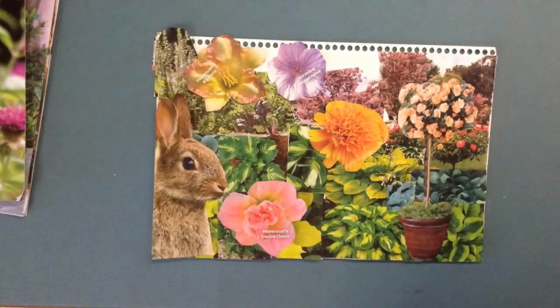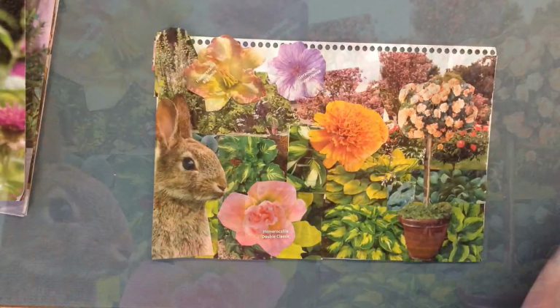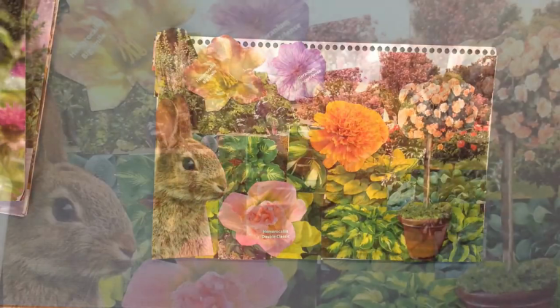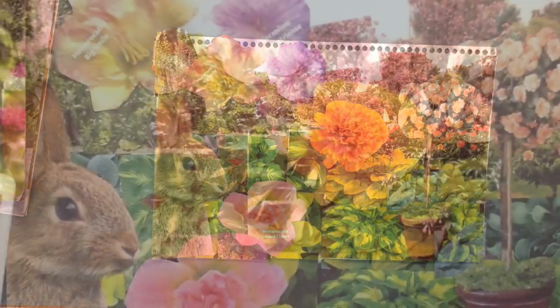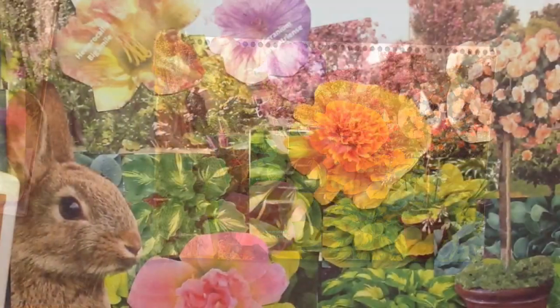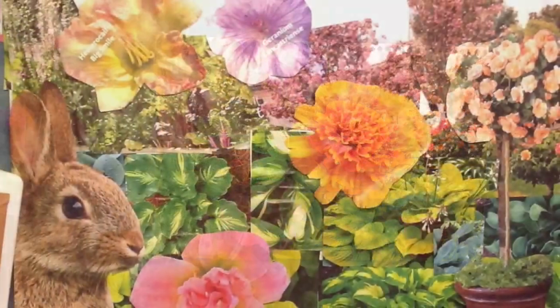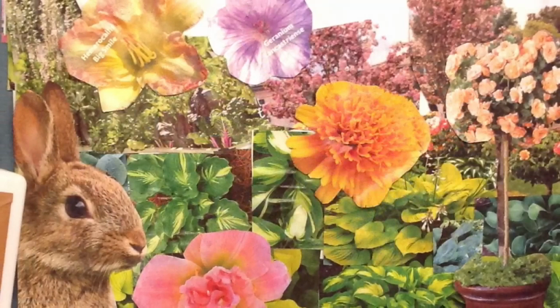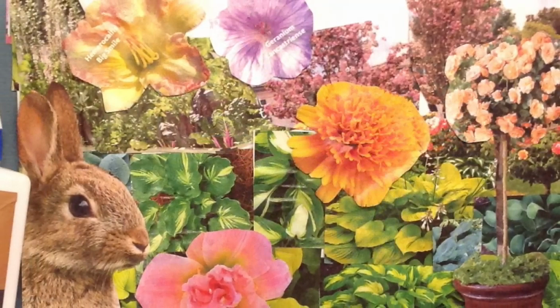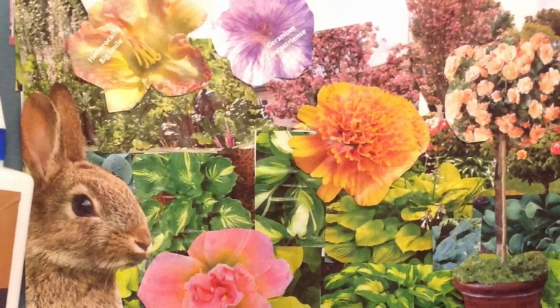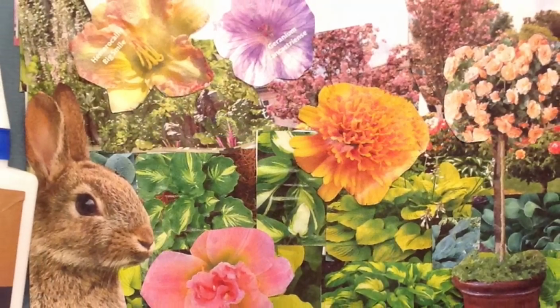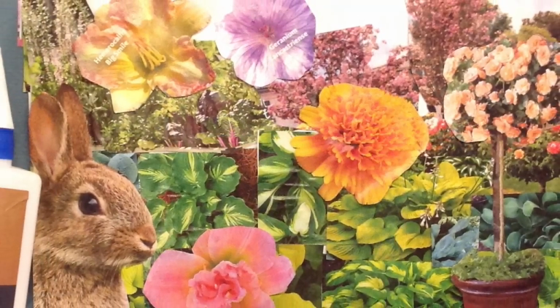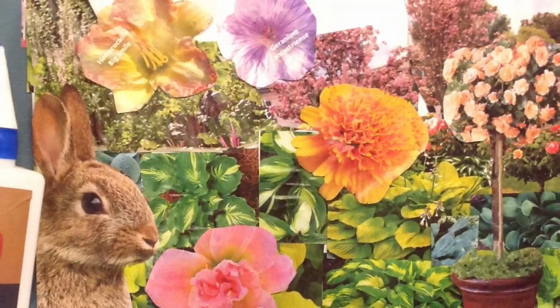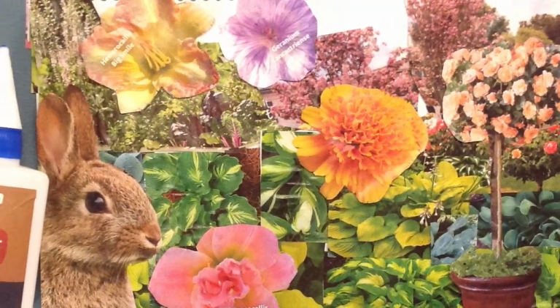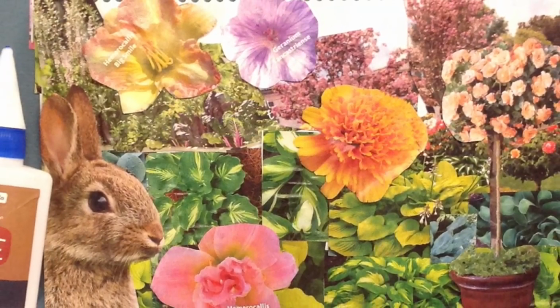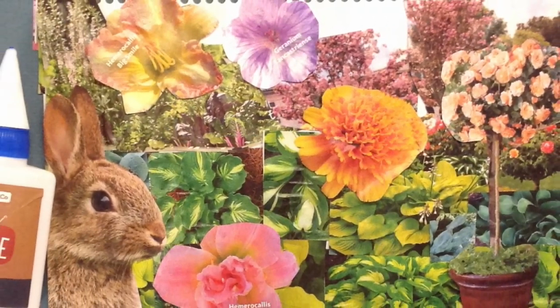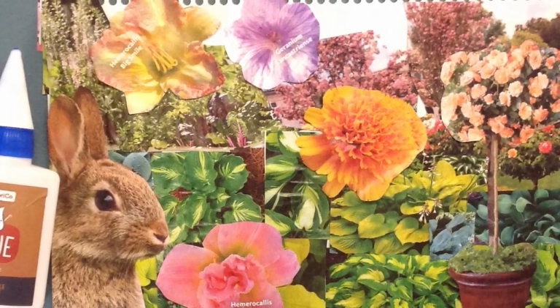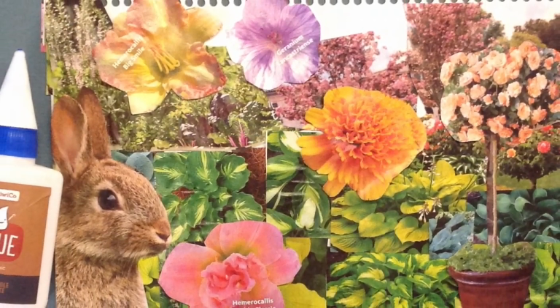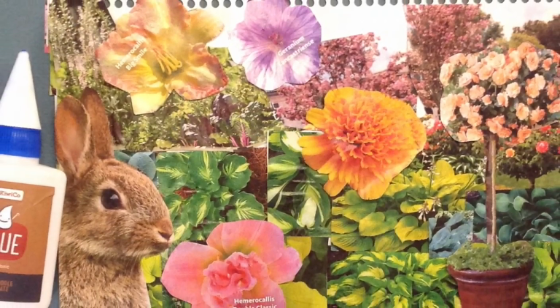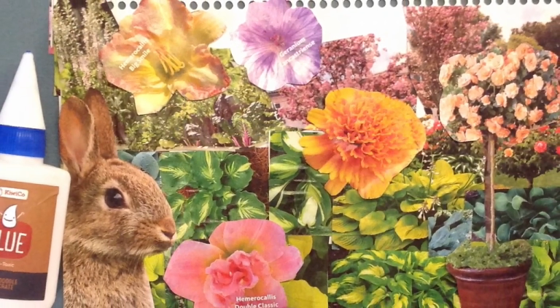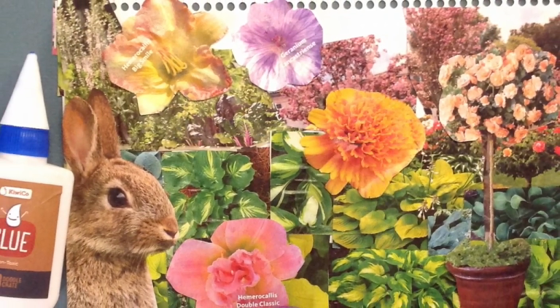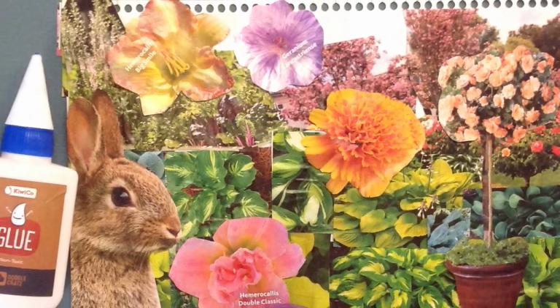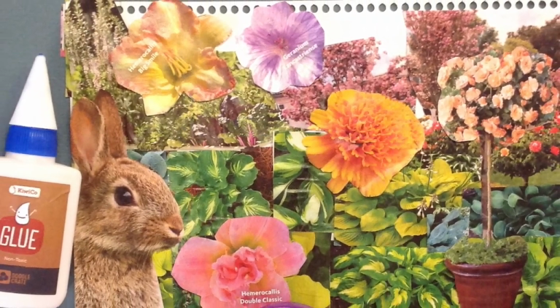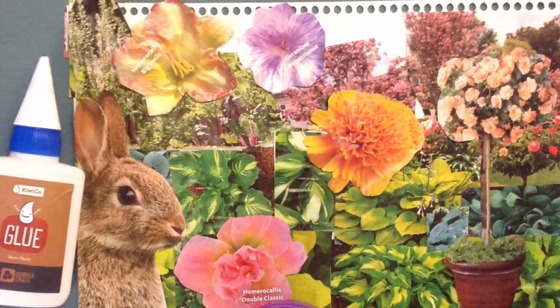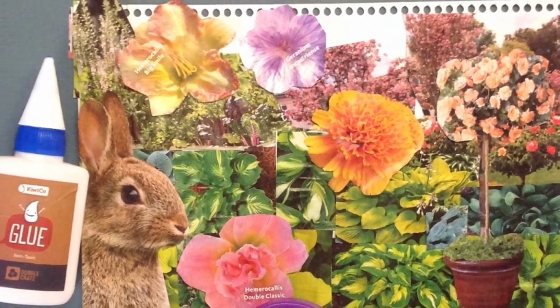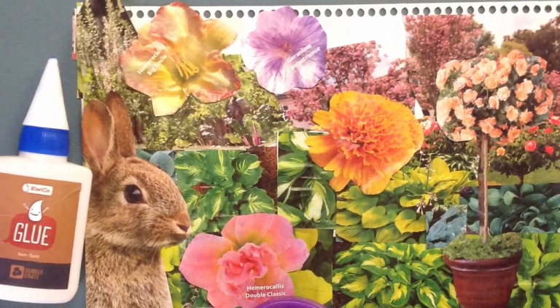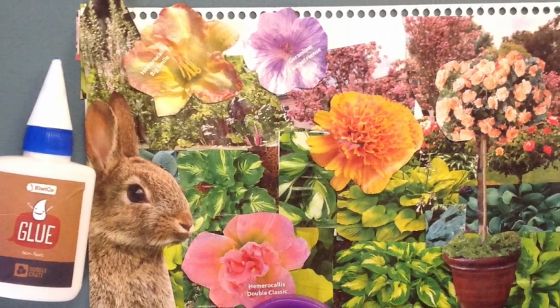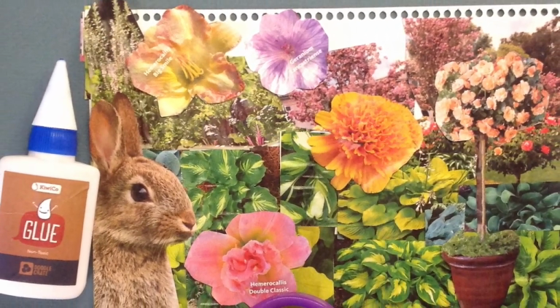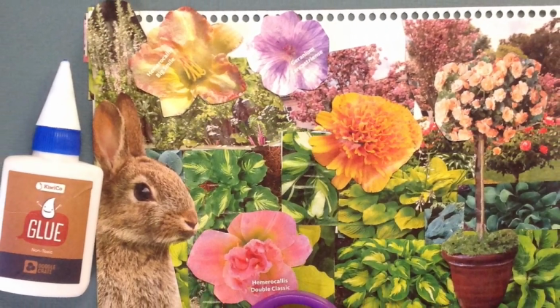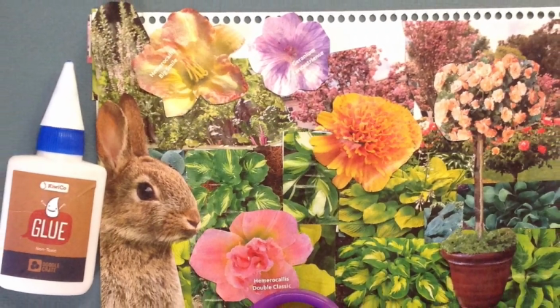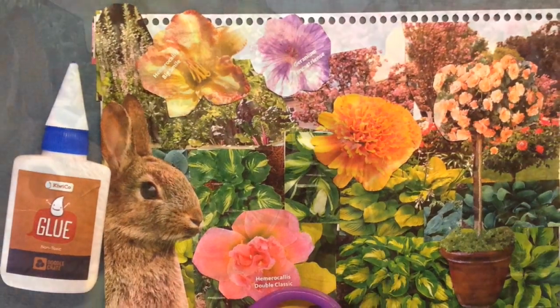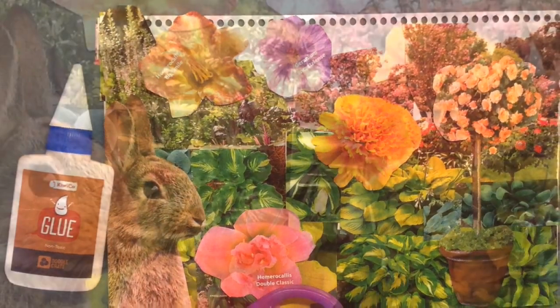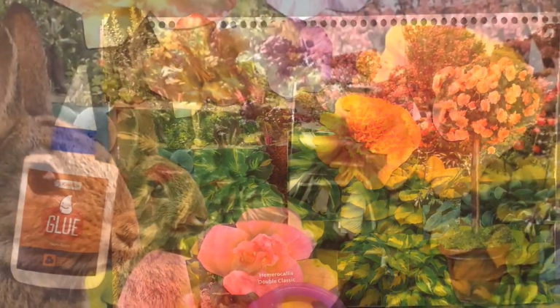Don't forget to take a photo of this and send it to your art teacher. Thanks for visiting the art room!